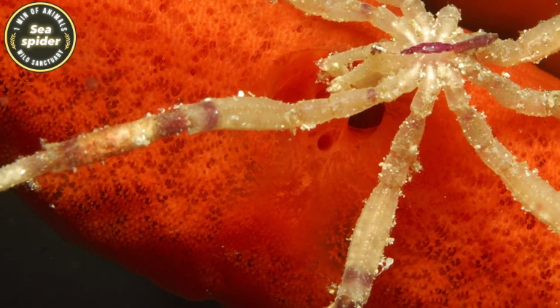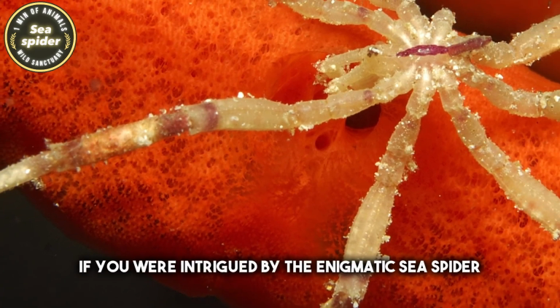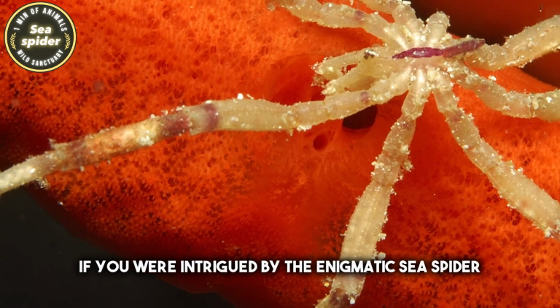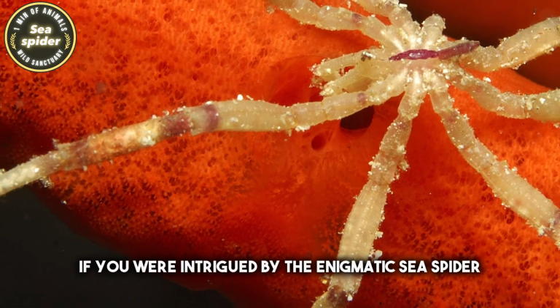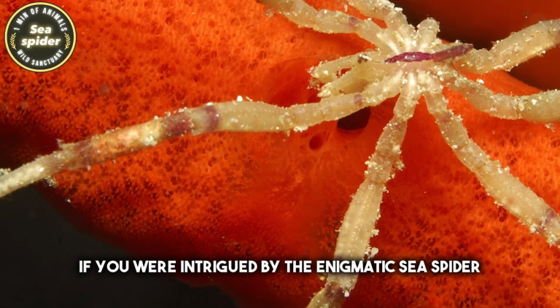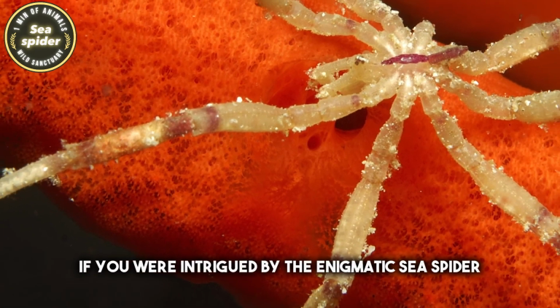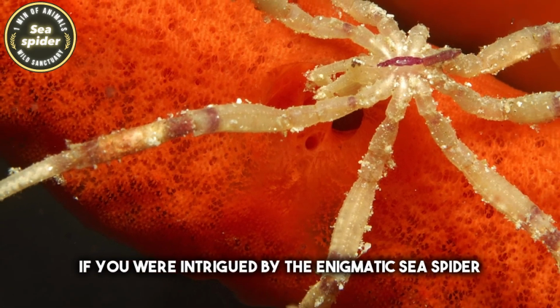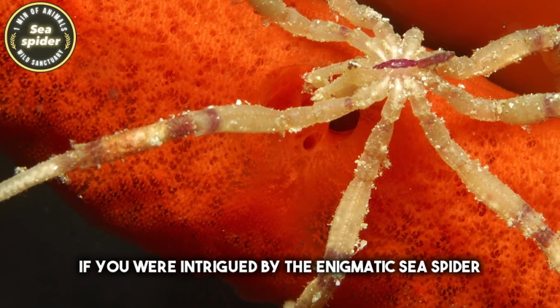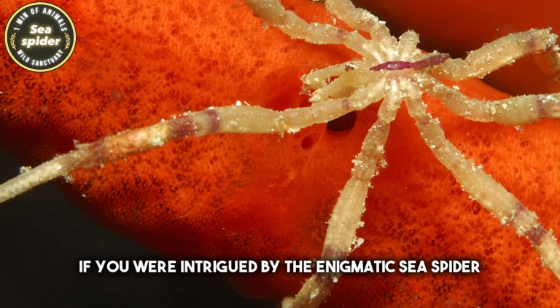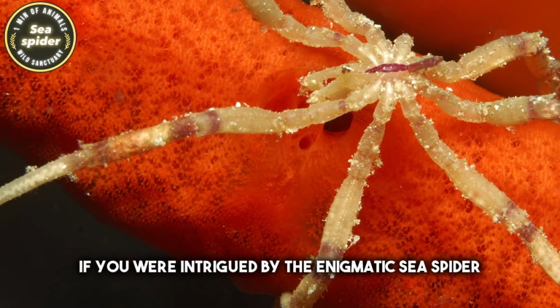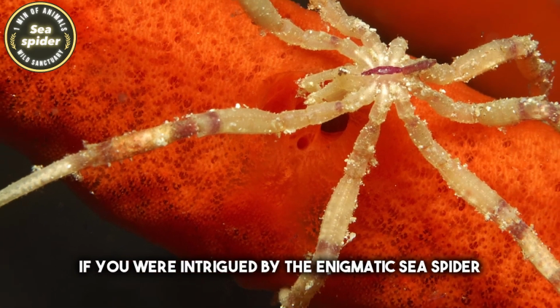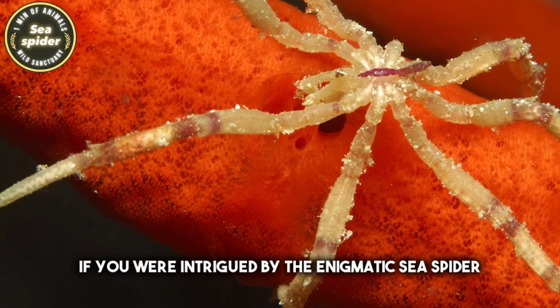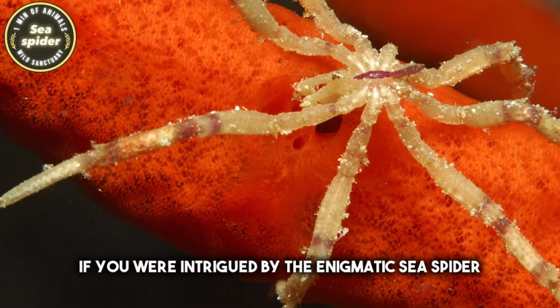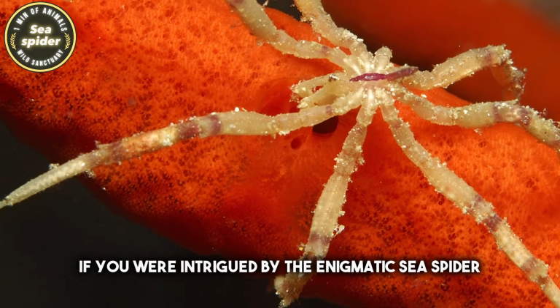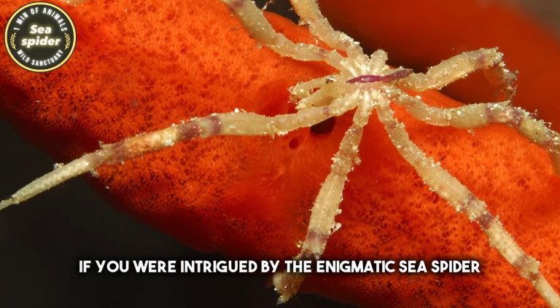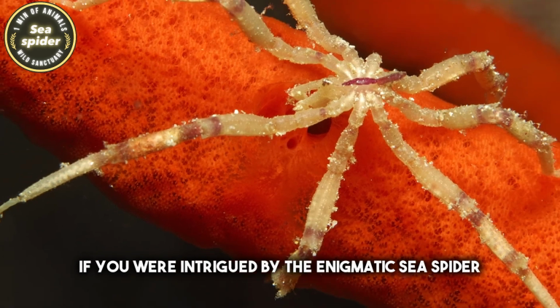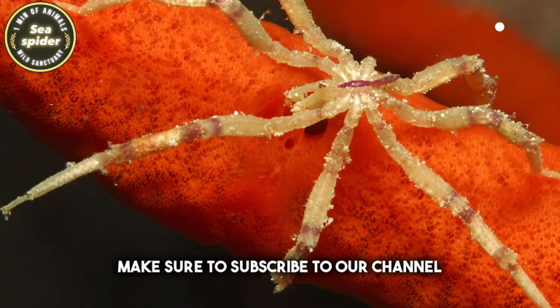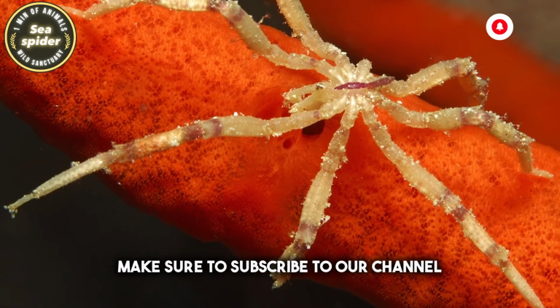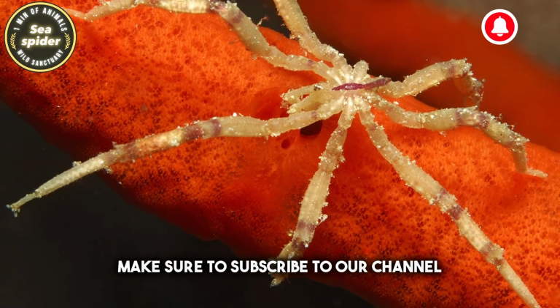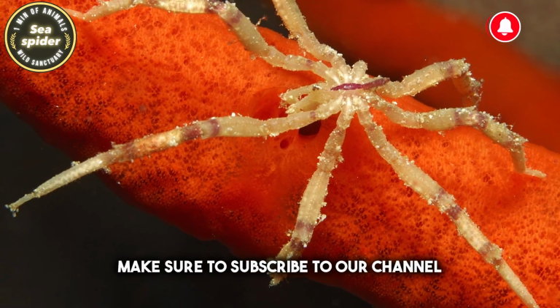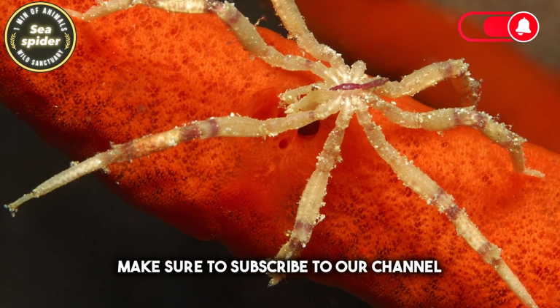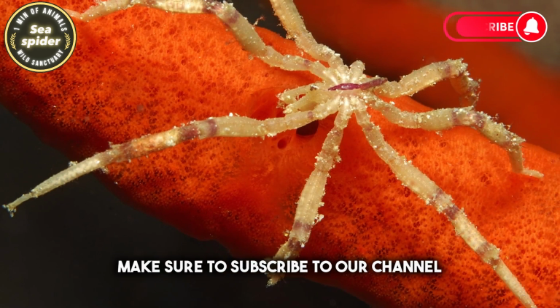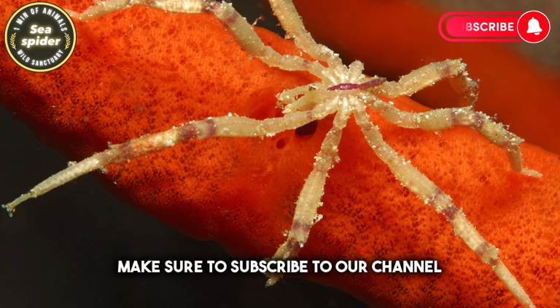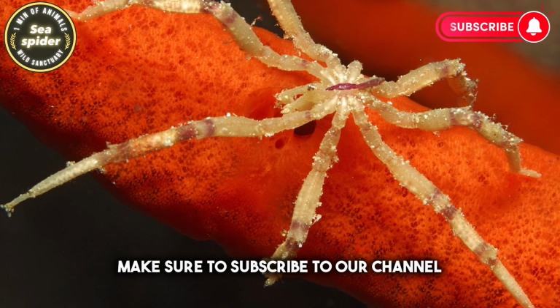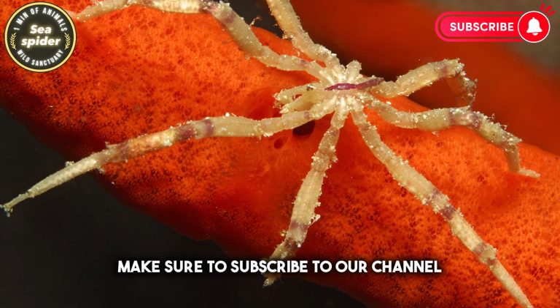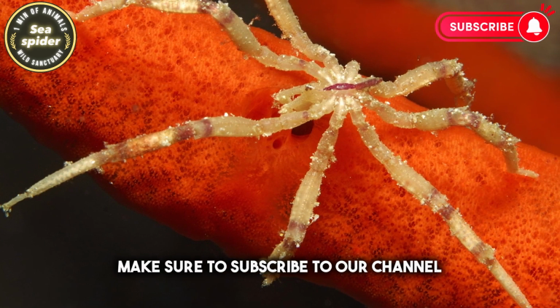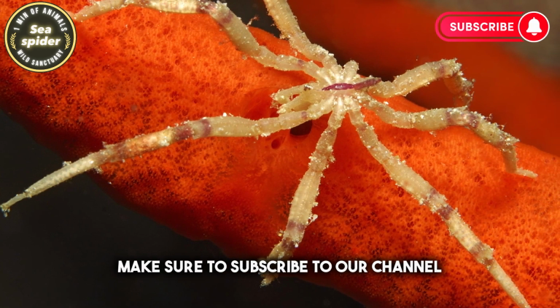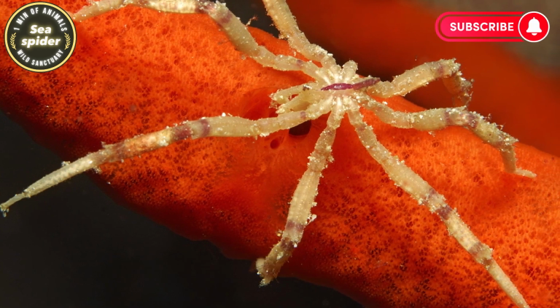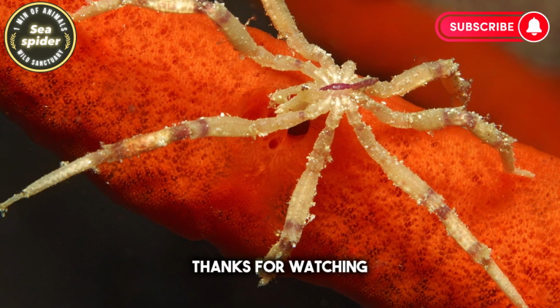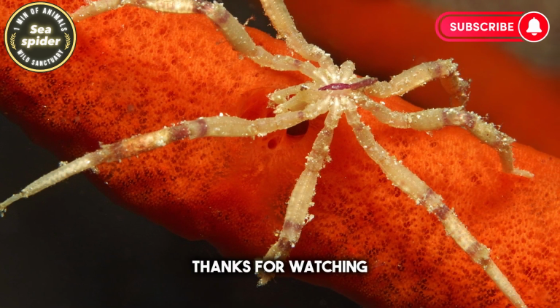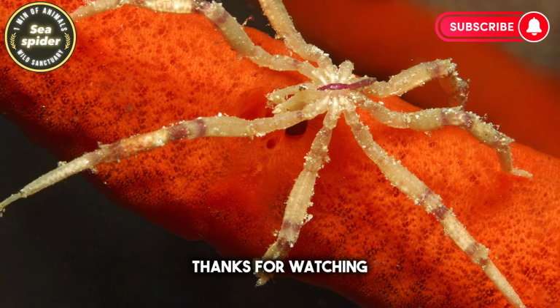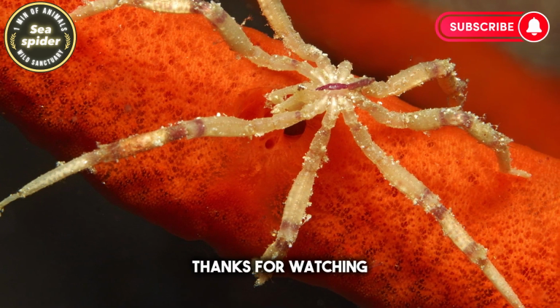If you were intrigued by the enigmatic sea spider, make sure to subscribe to our channel. Thanks for watching.